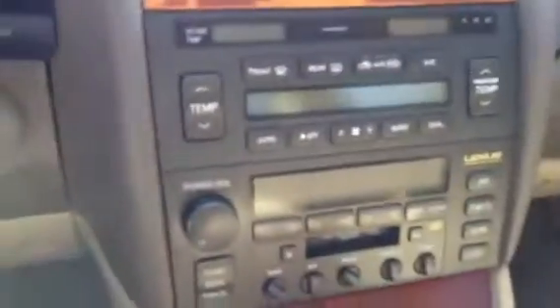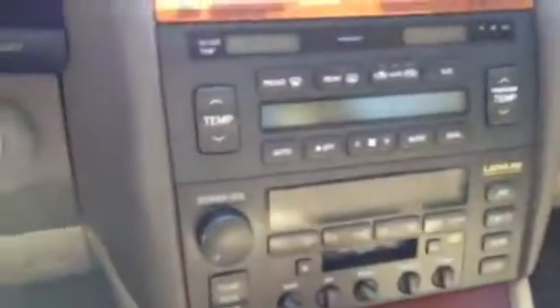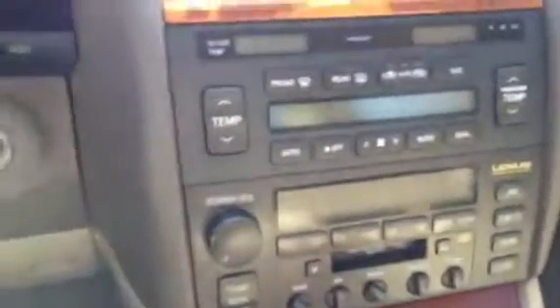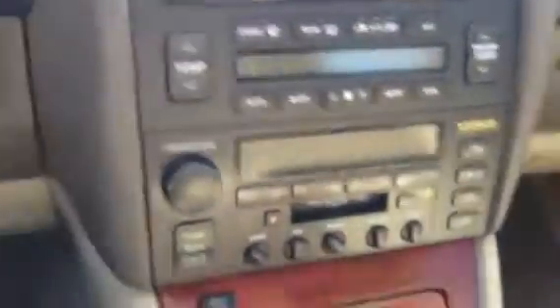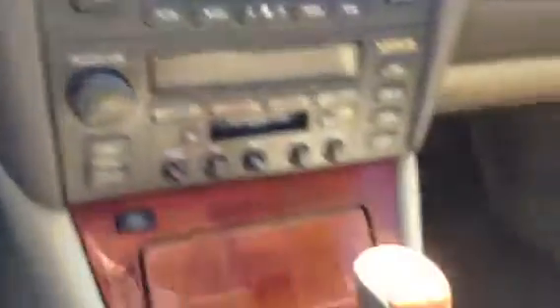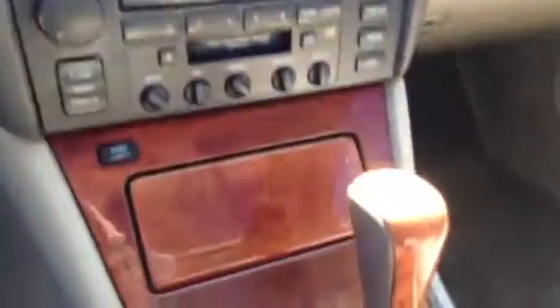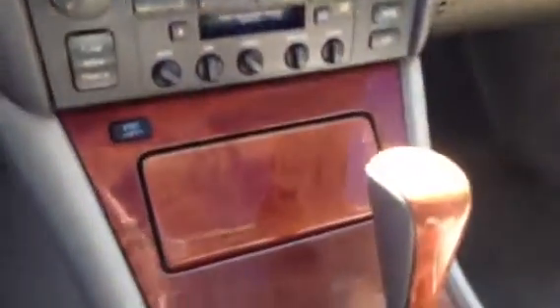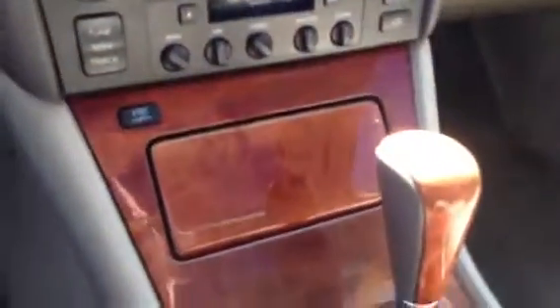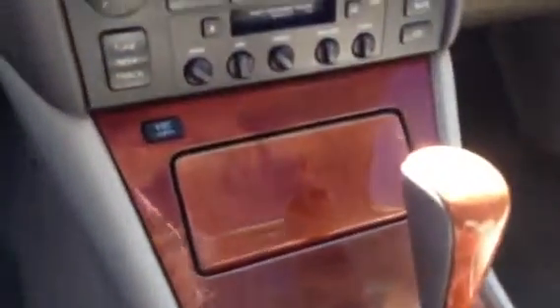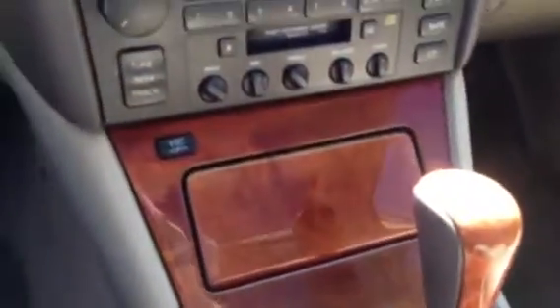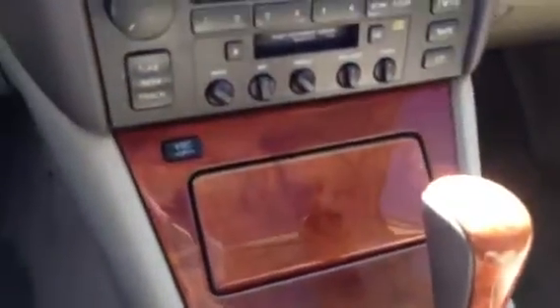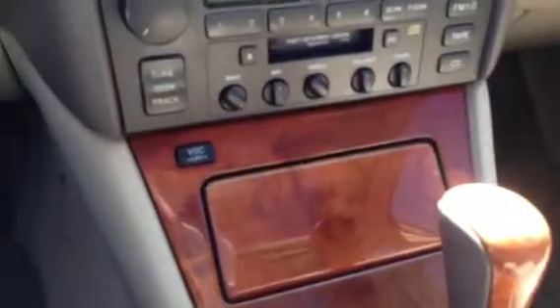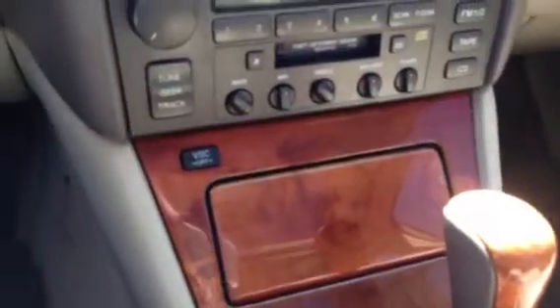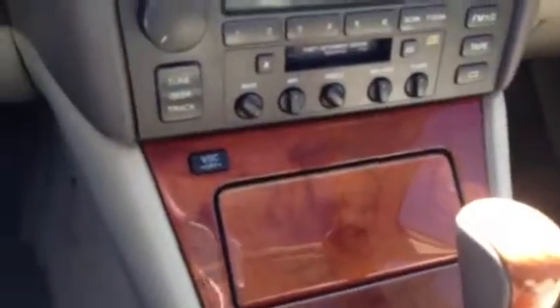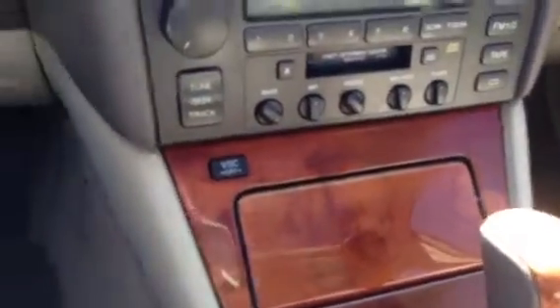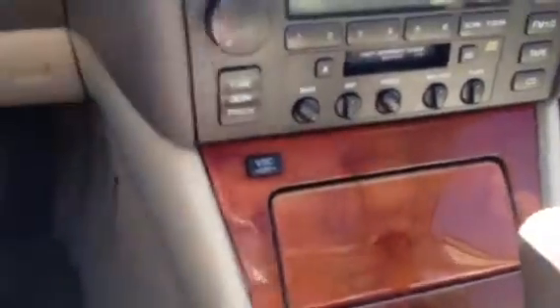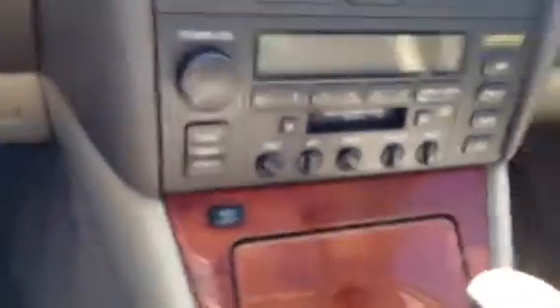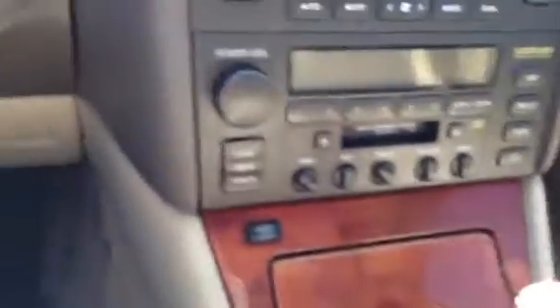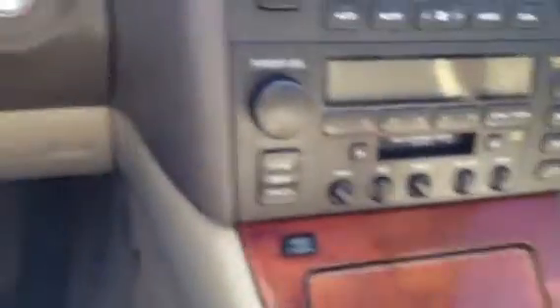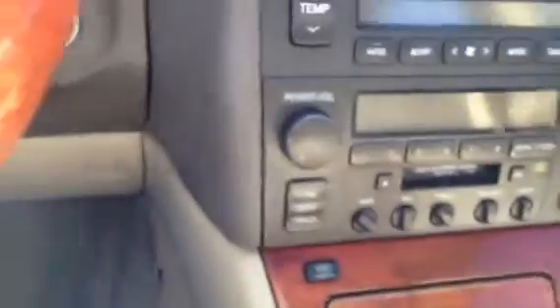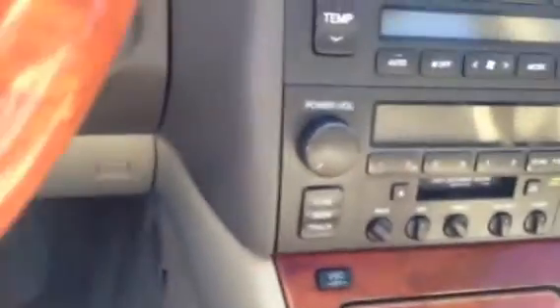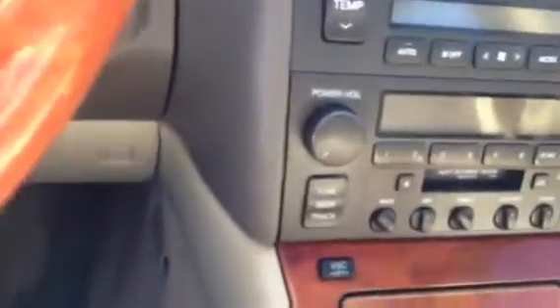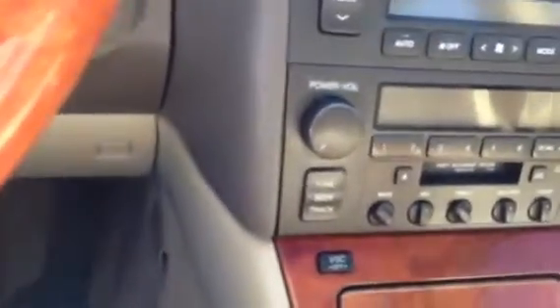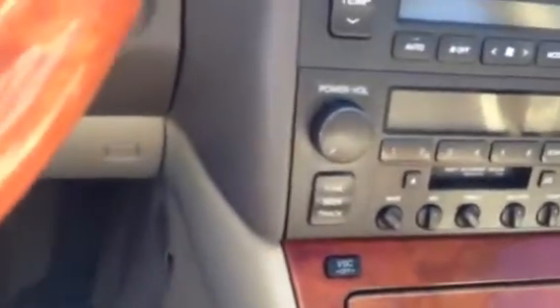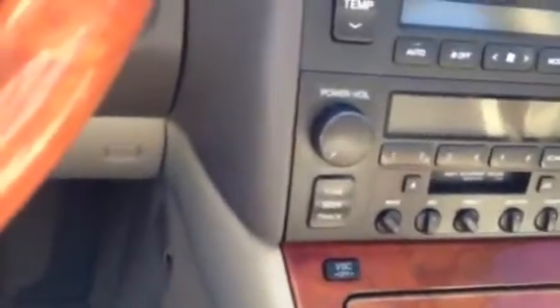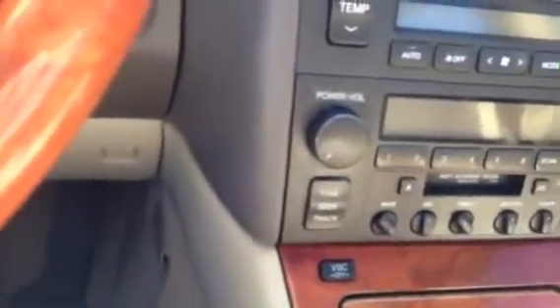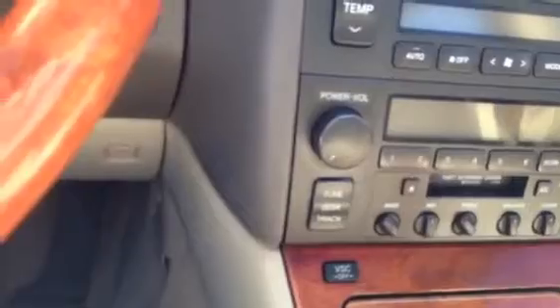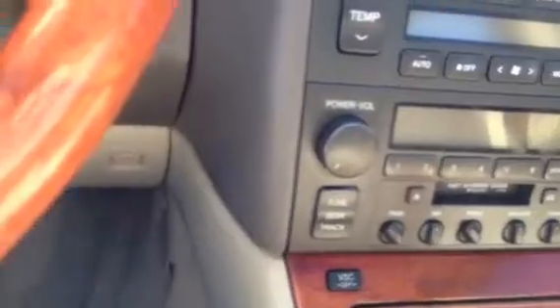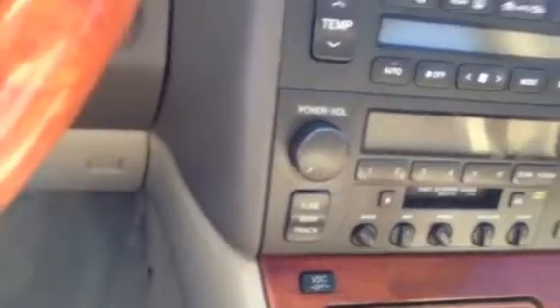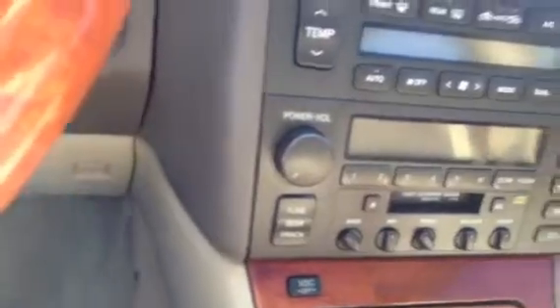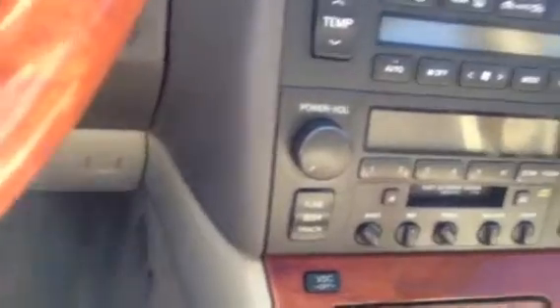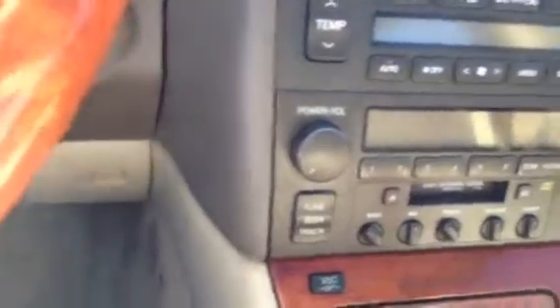Got your two memory seats right there. All auto on every window. Very good layout — Lexus did a real good job on this design.